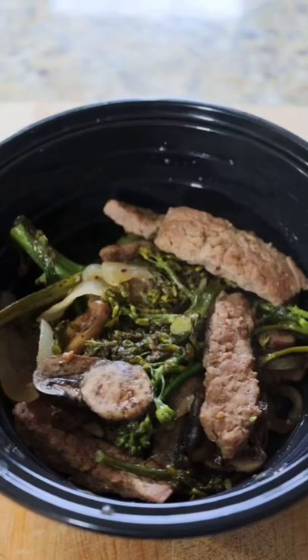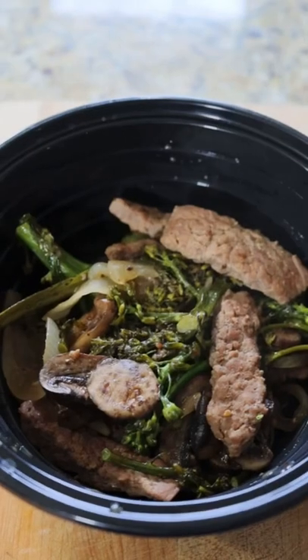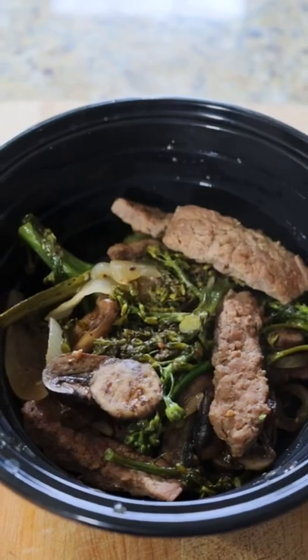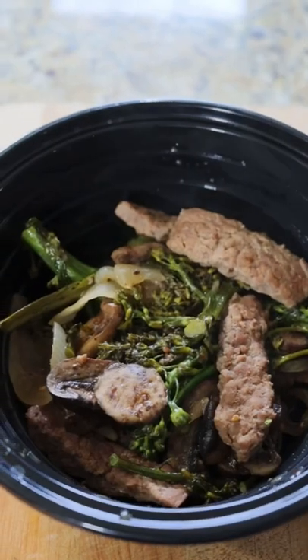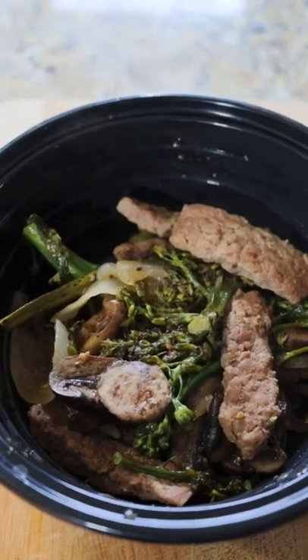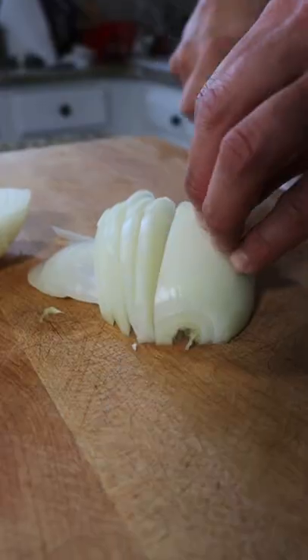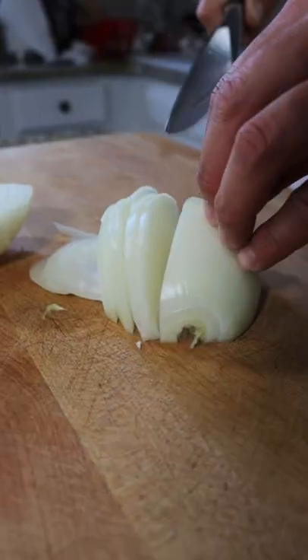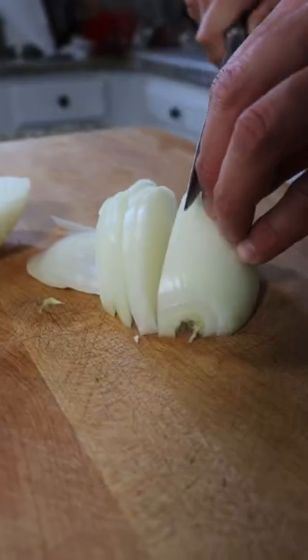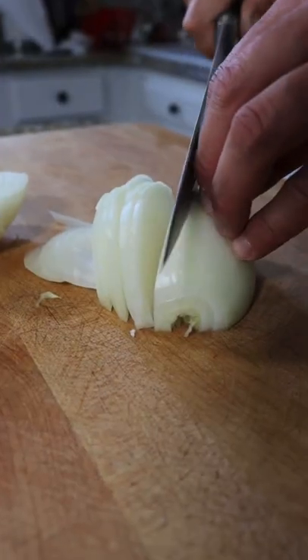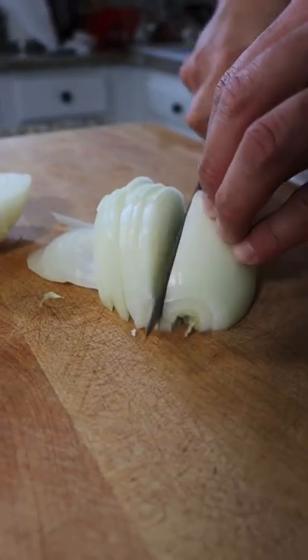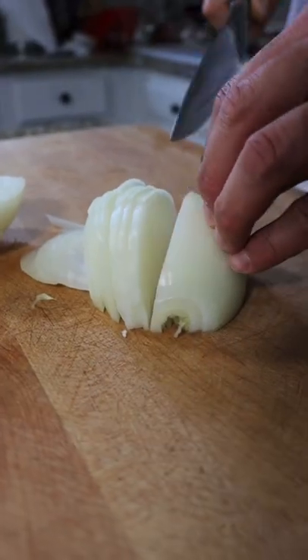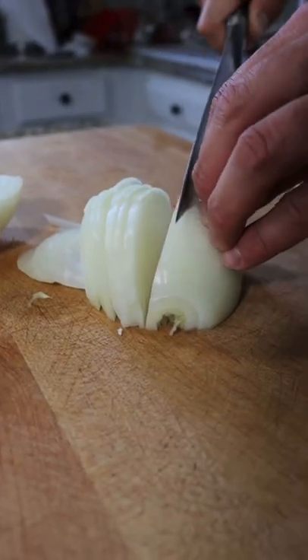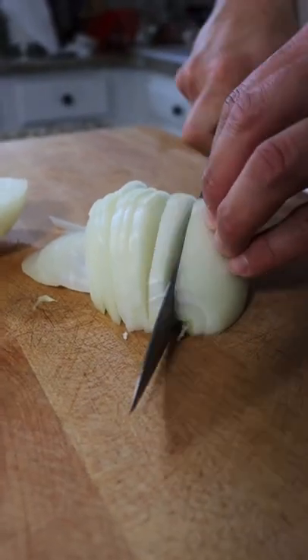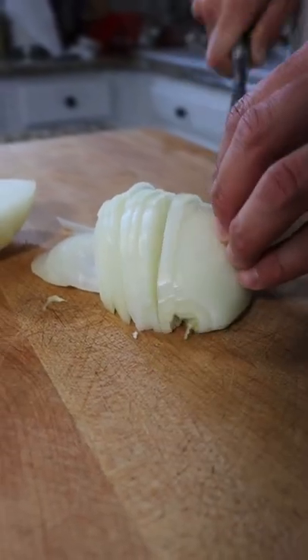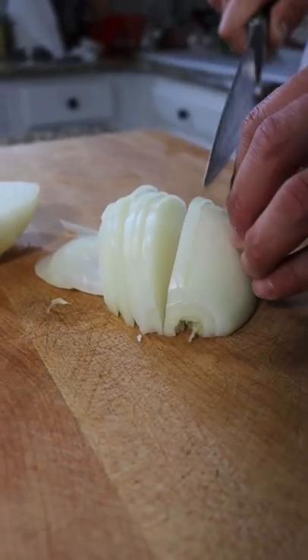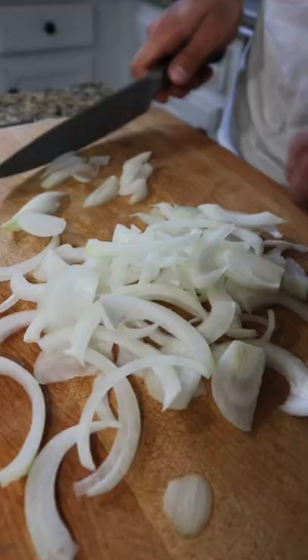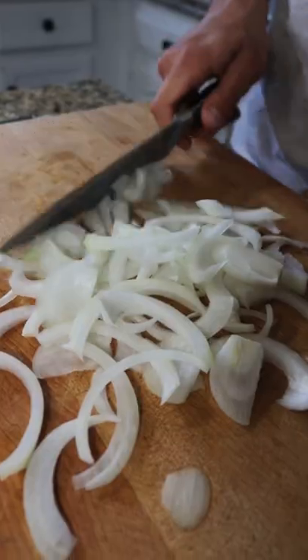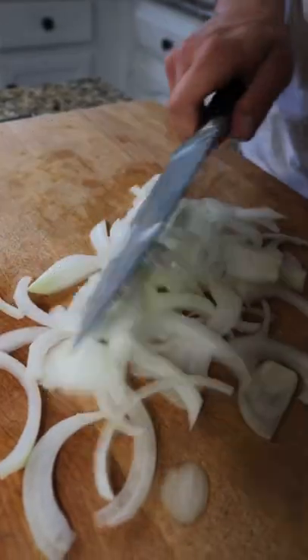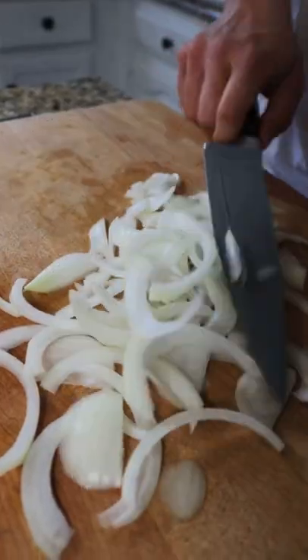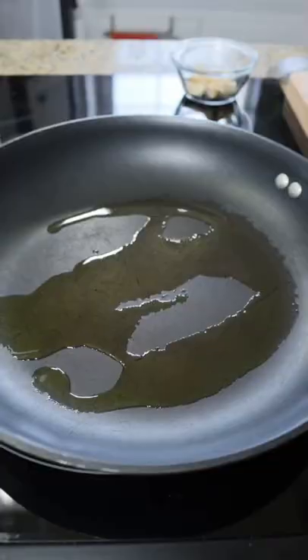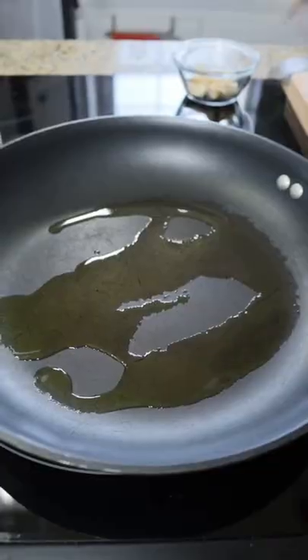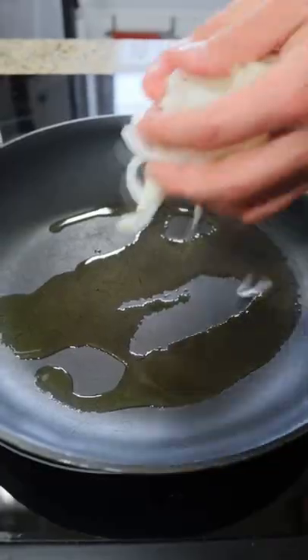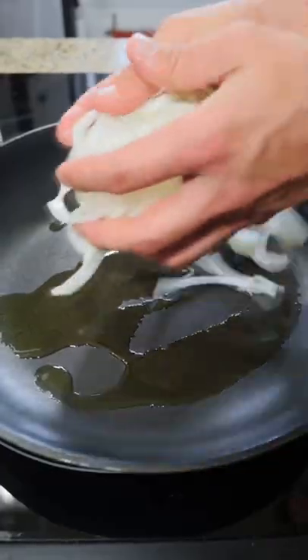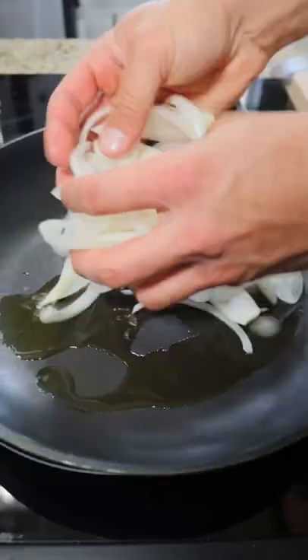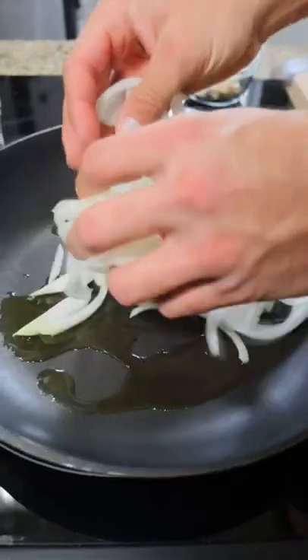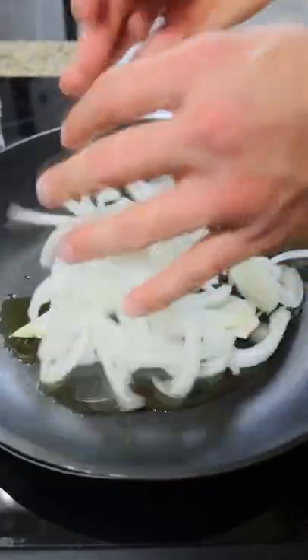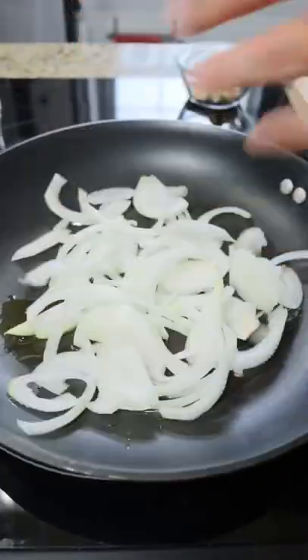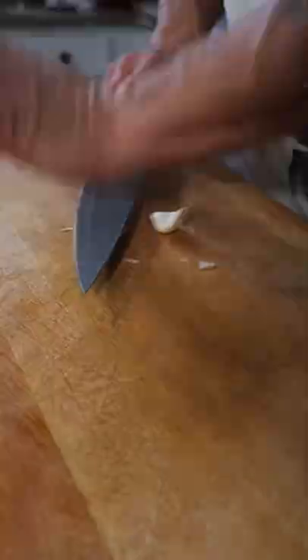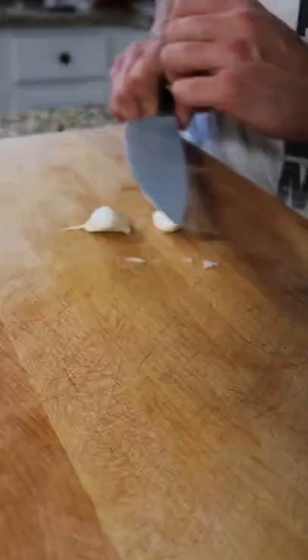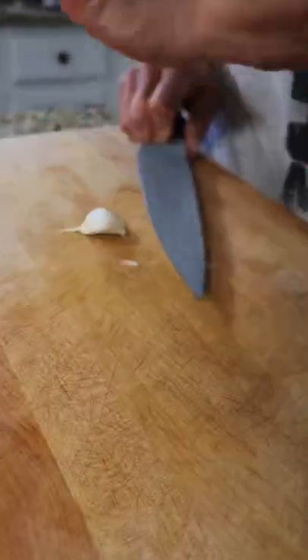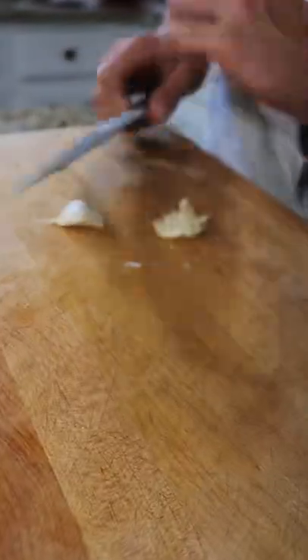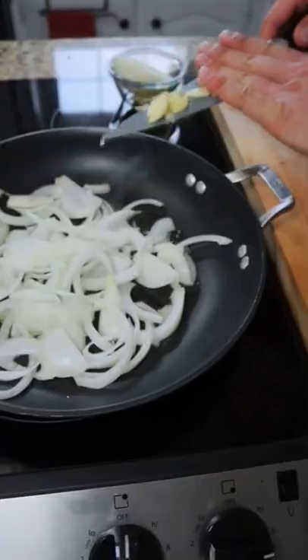Let's meal prep beef and broccoli stir fry. Start by cutting down some onions and adding them into a hot pan with oil.